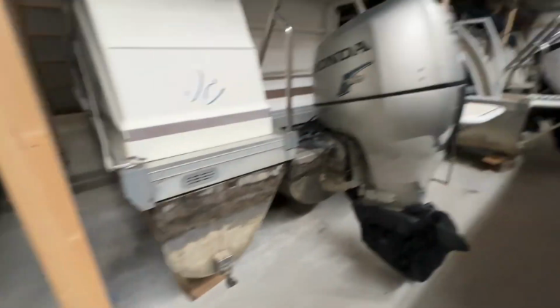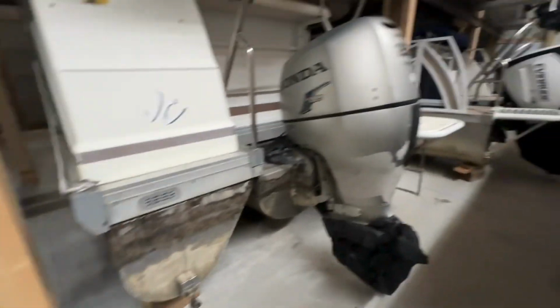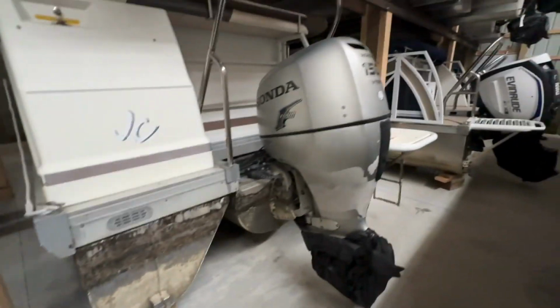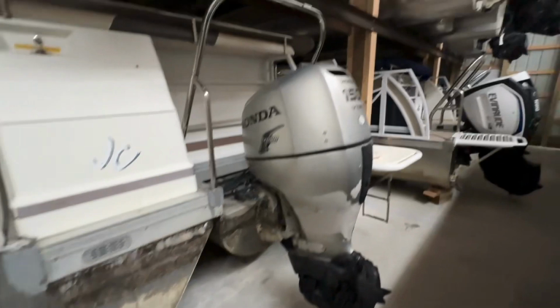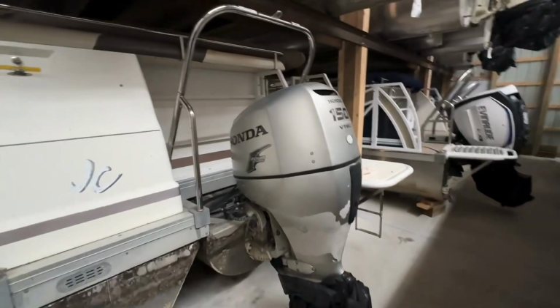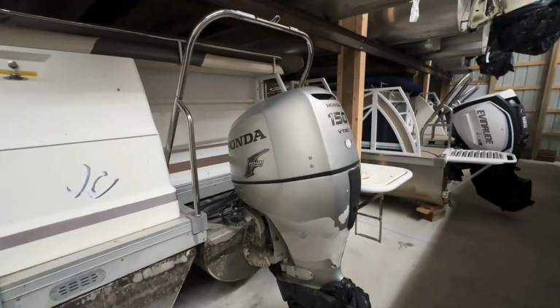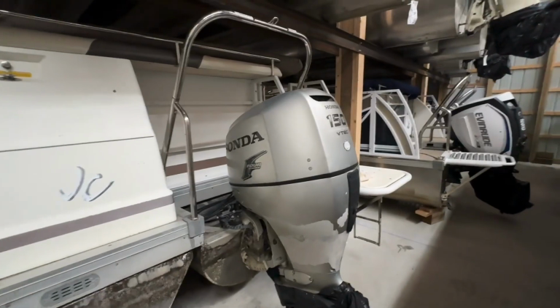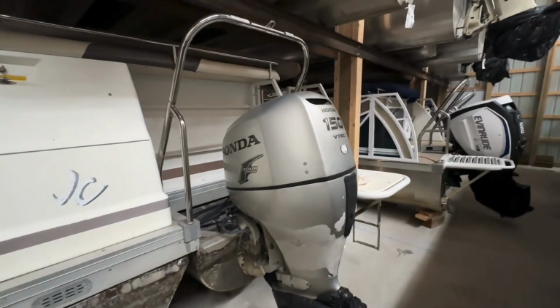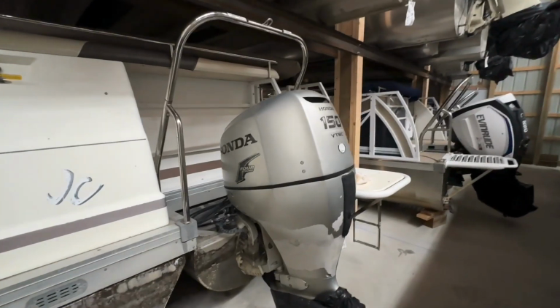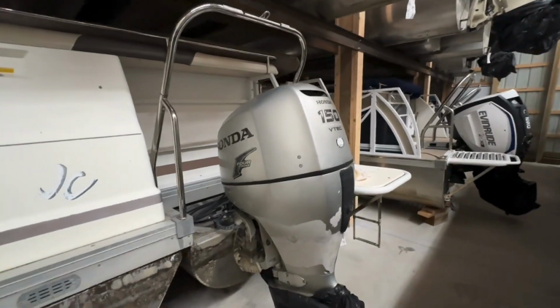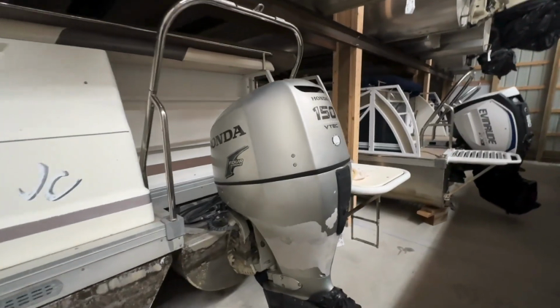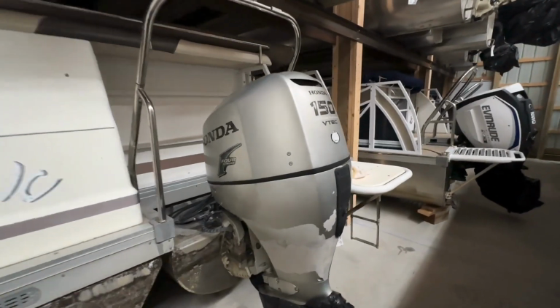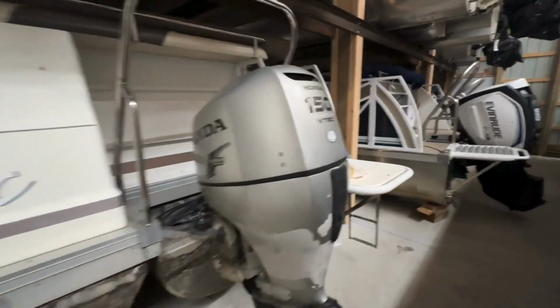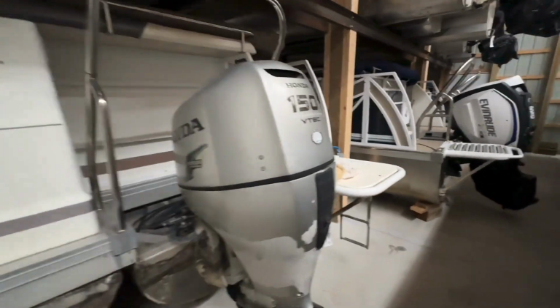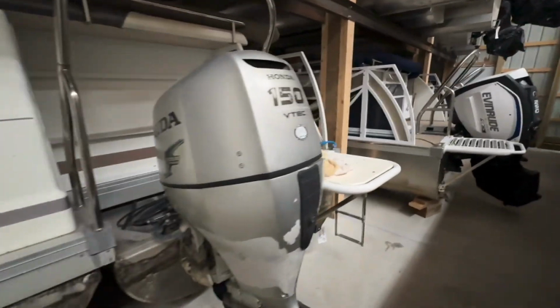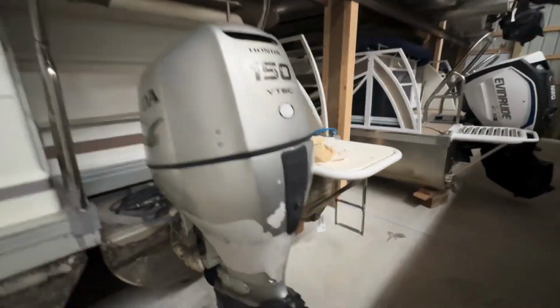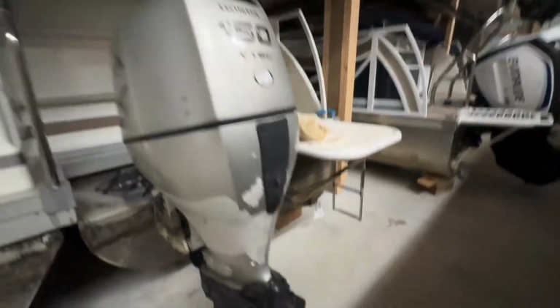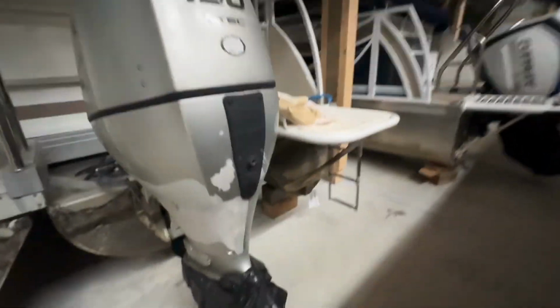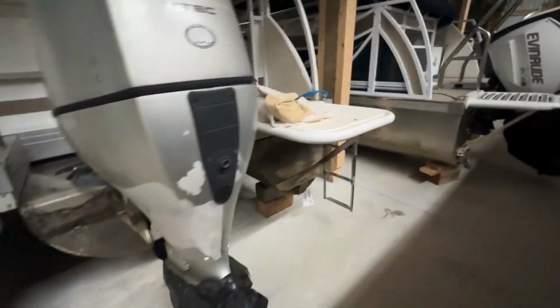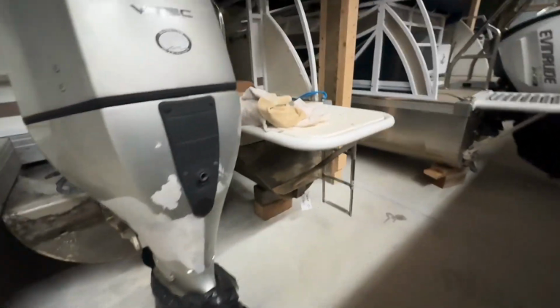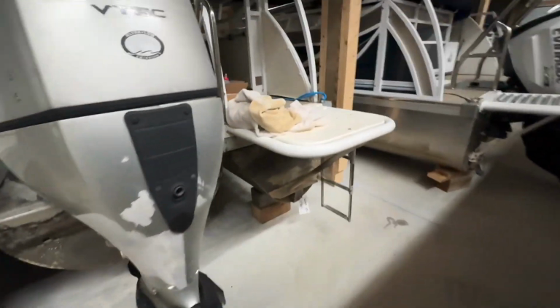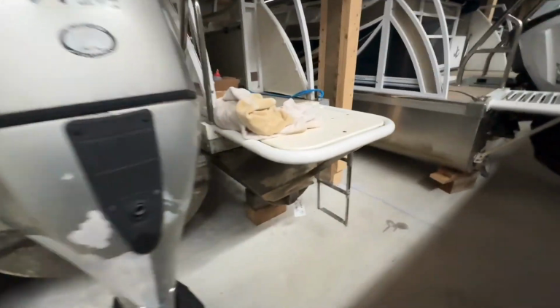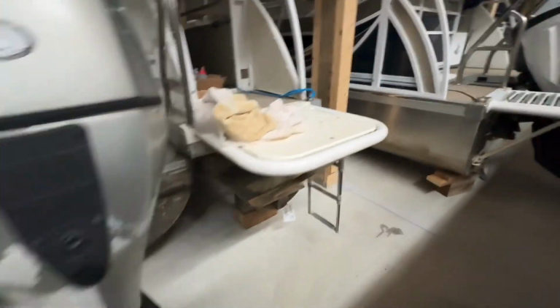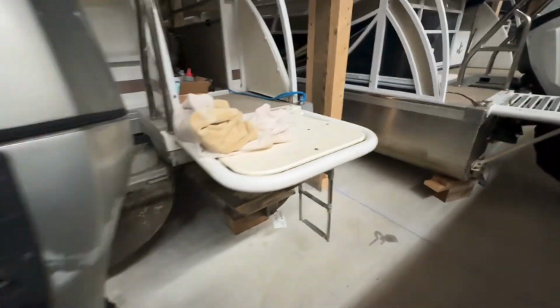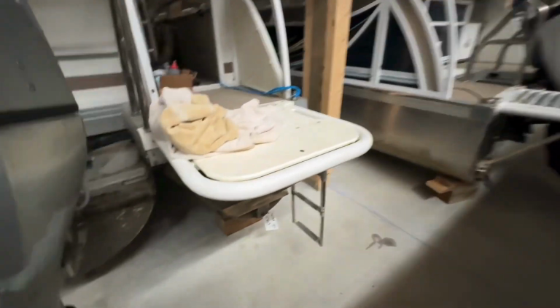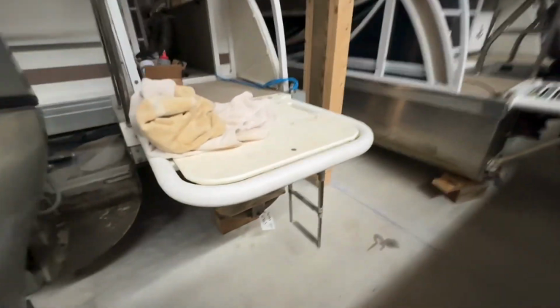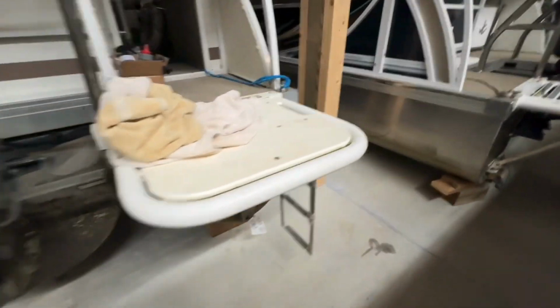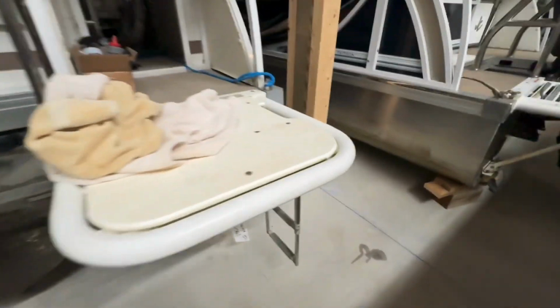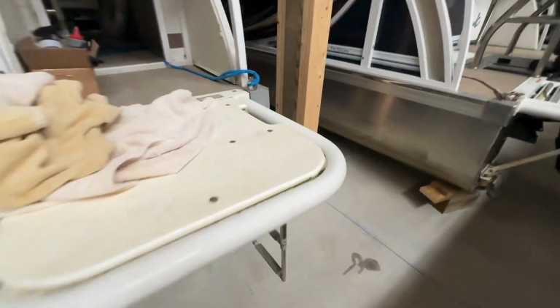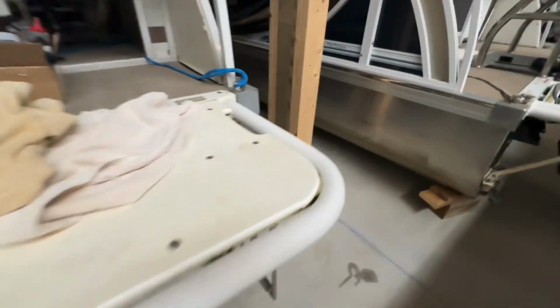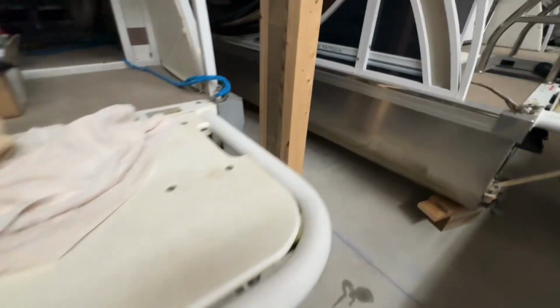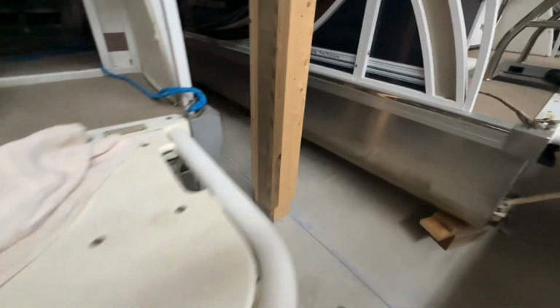It was always power washed and cleaned every fall but still gonna have a little bit. It's got a 150 Honda and the extended swim platform.